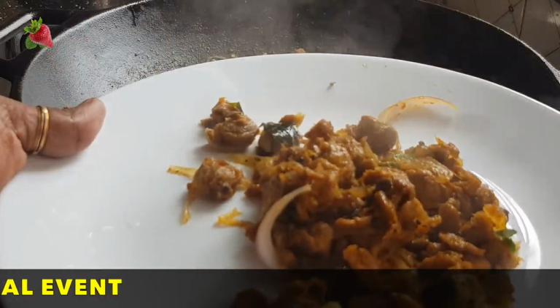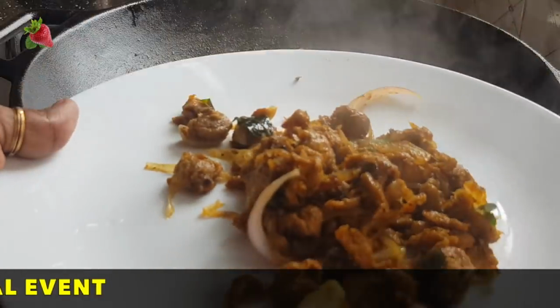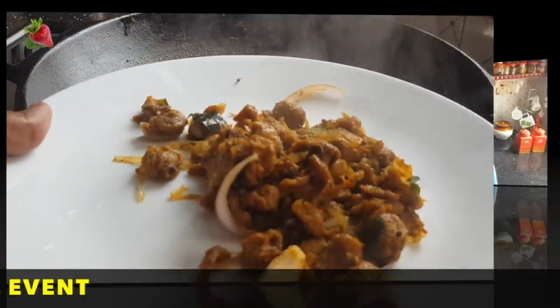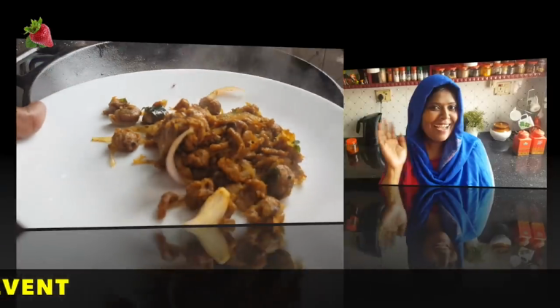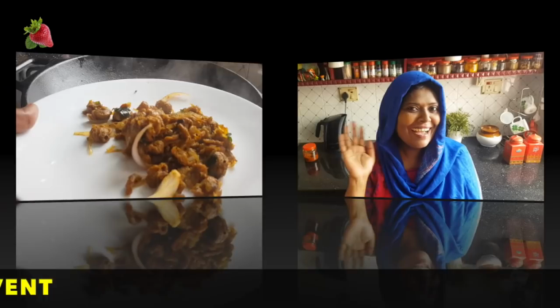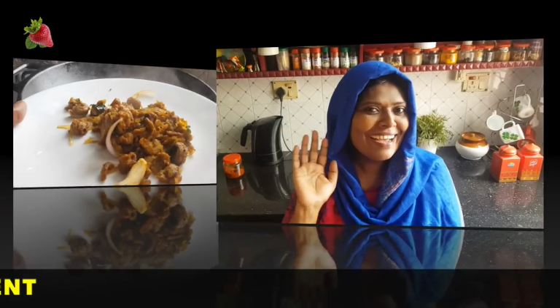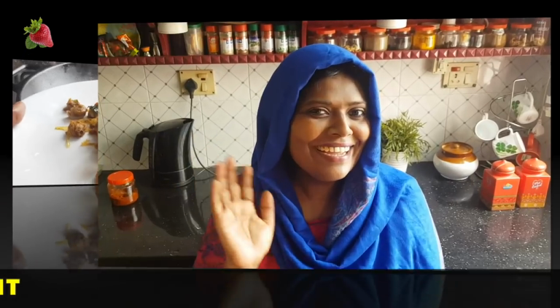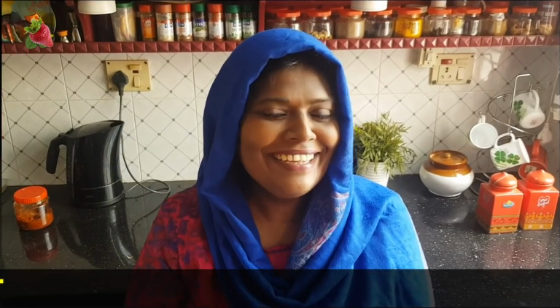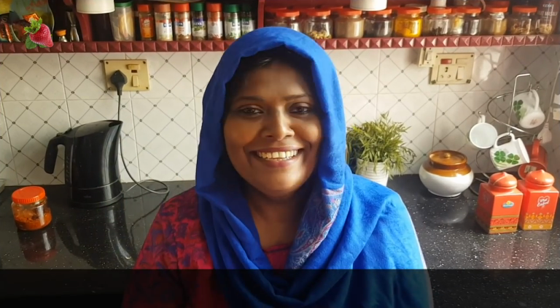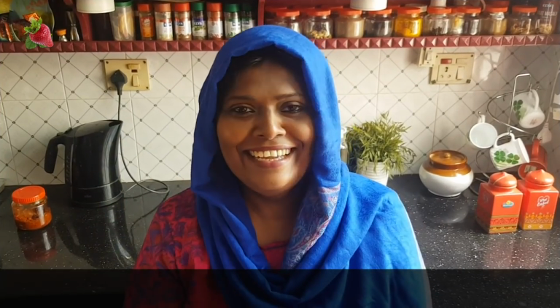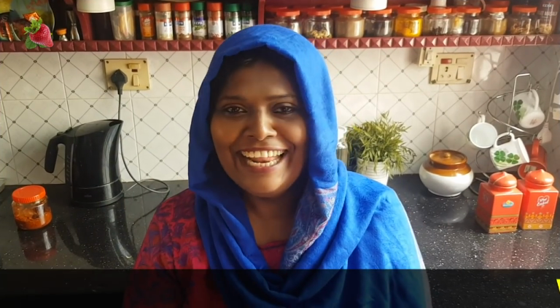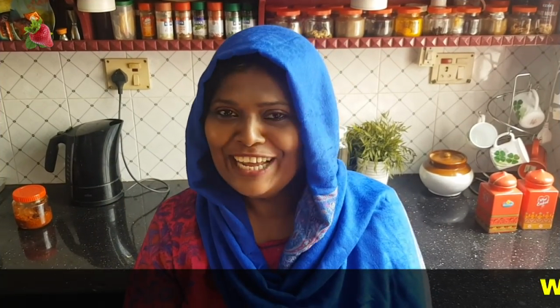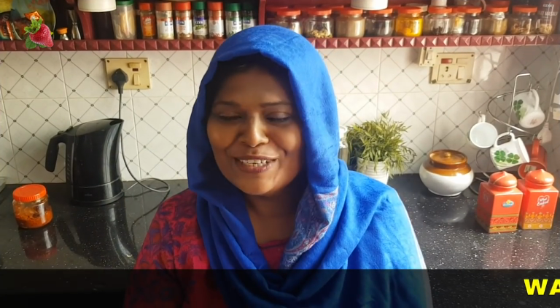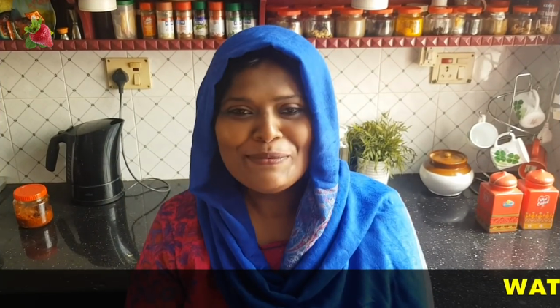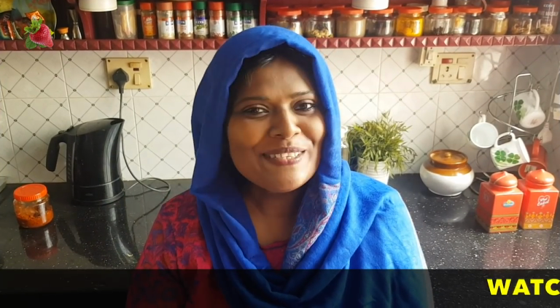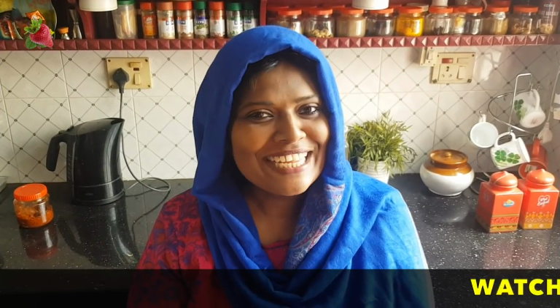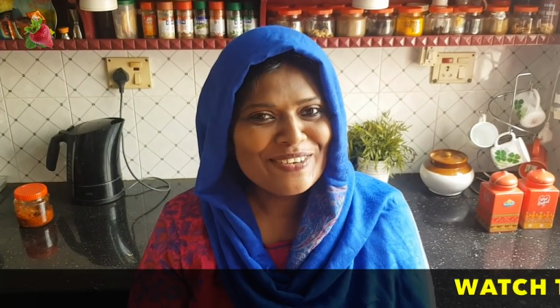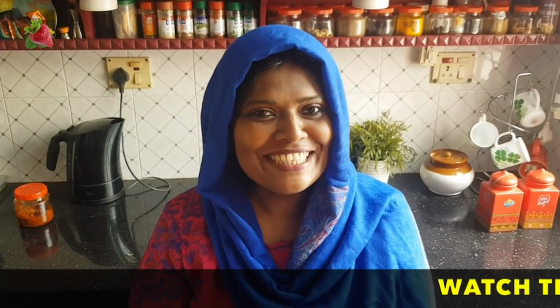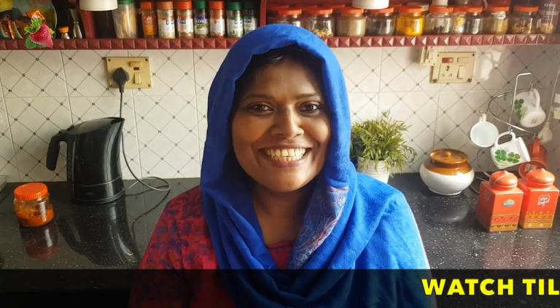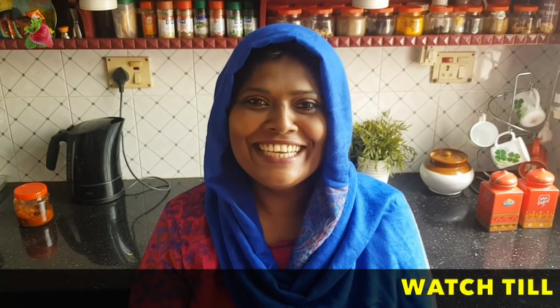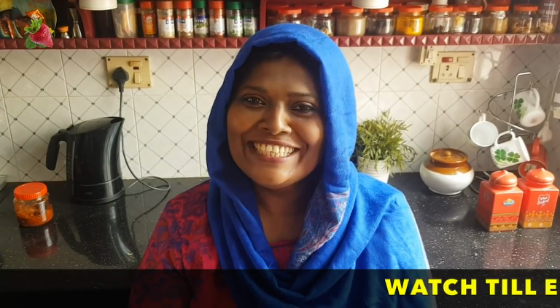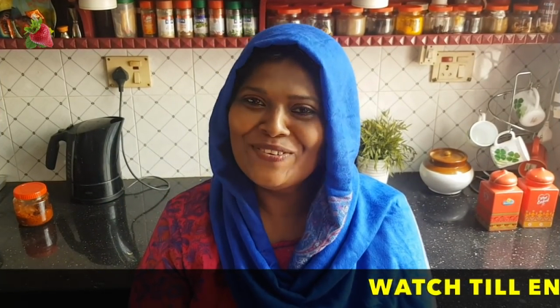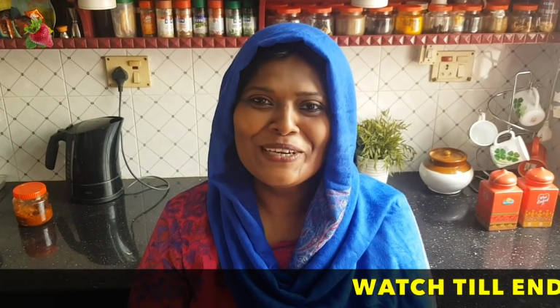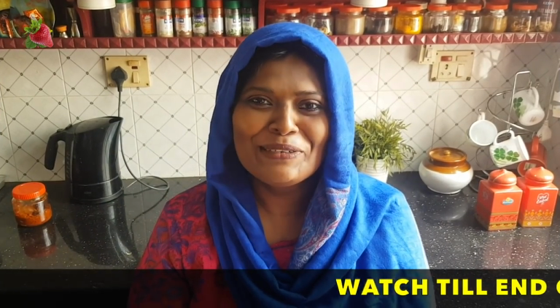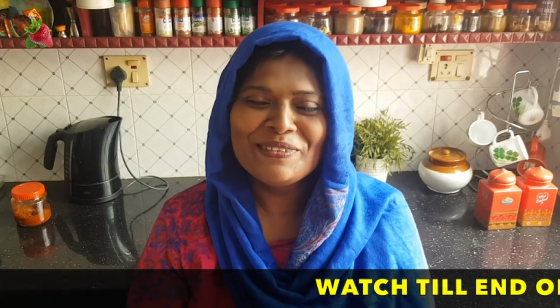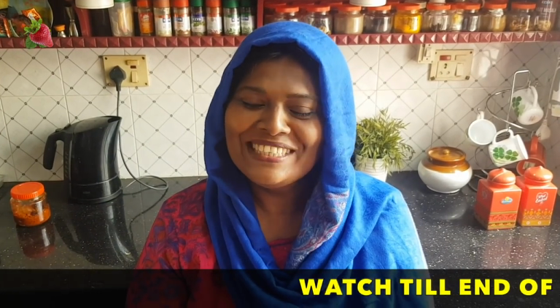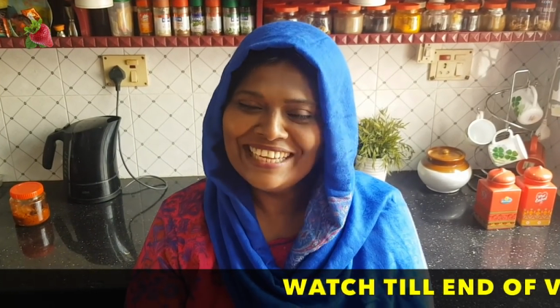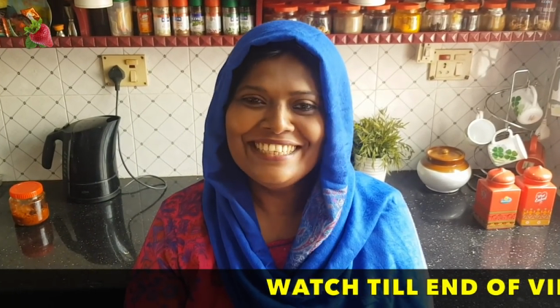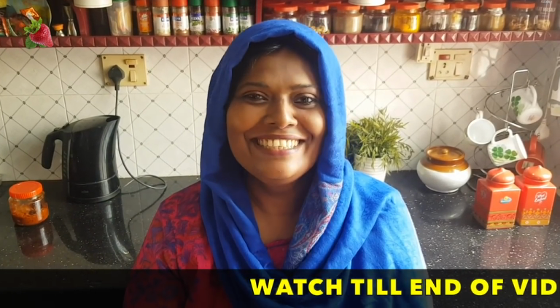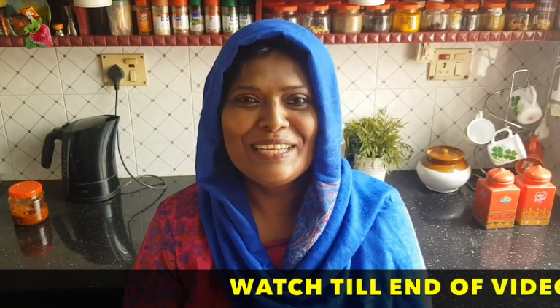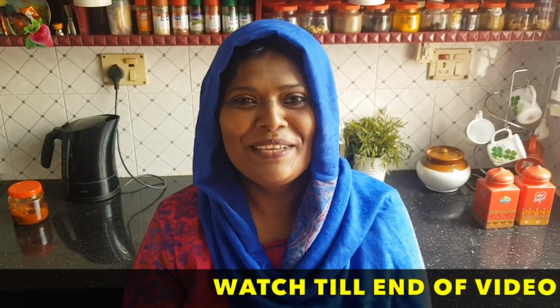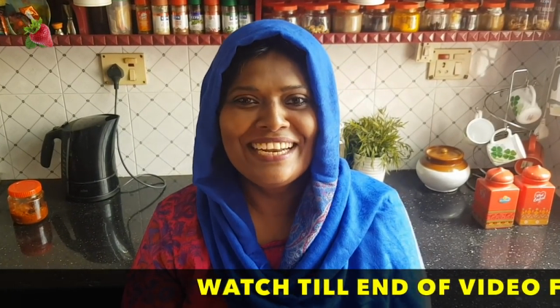Hi! Hello! Welcome! Hello! My name is Samira.